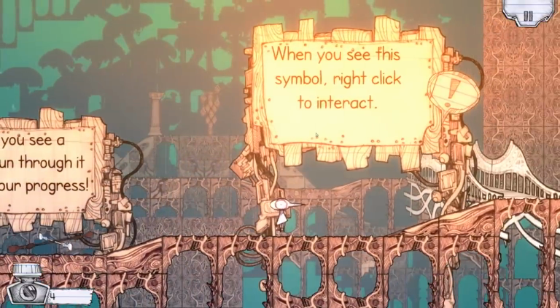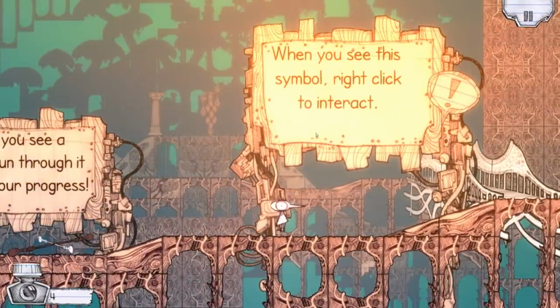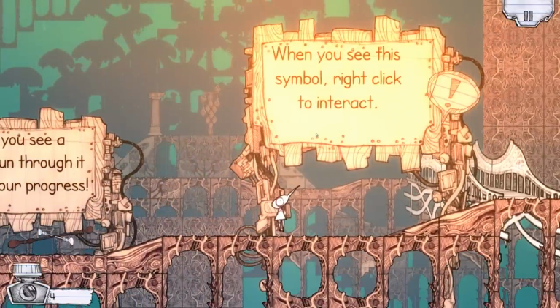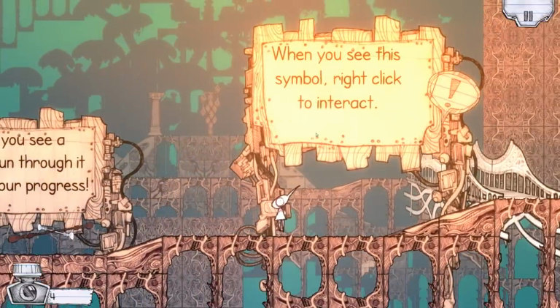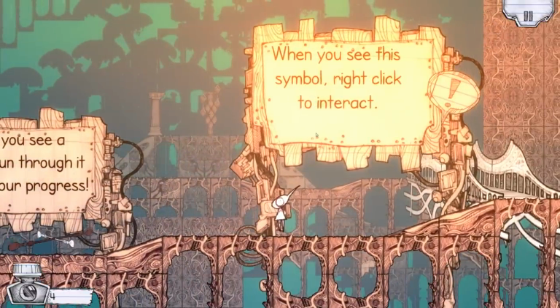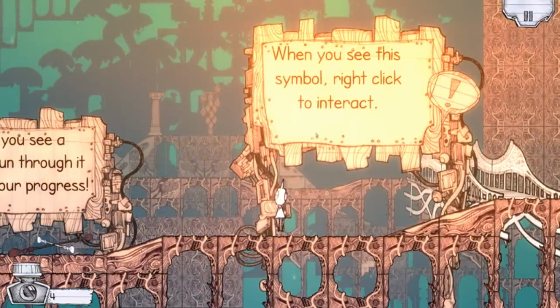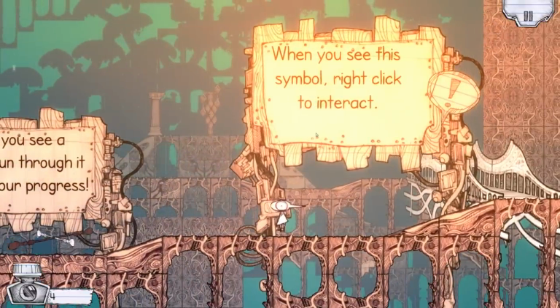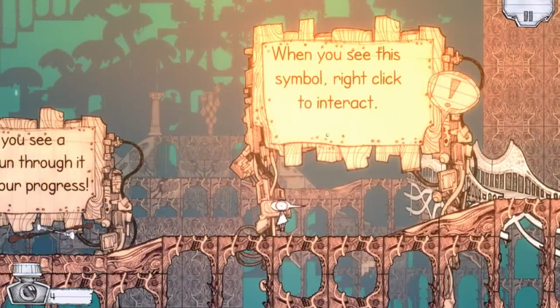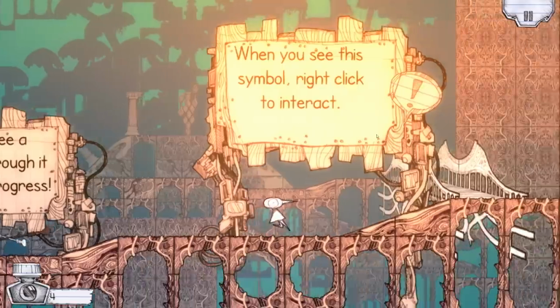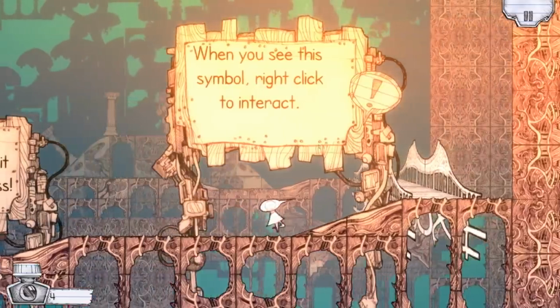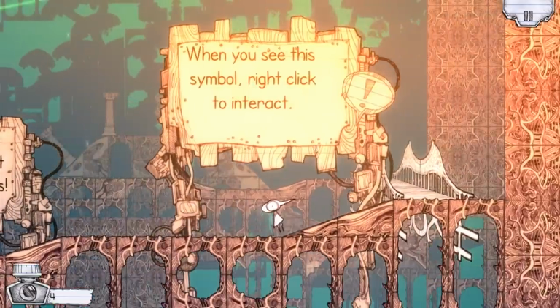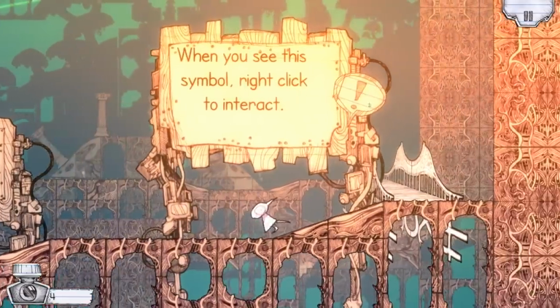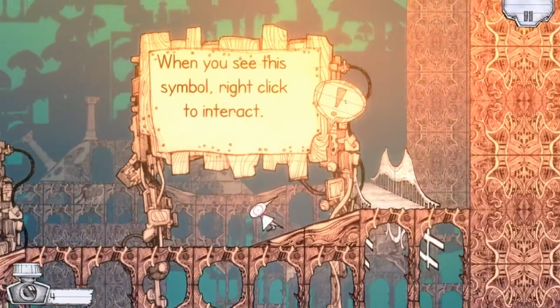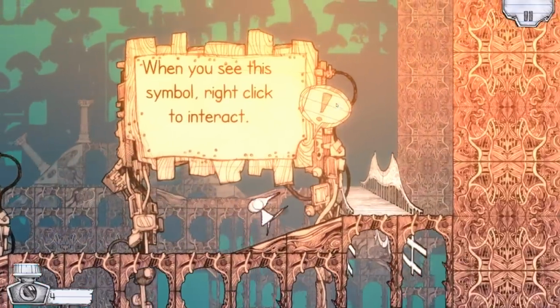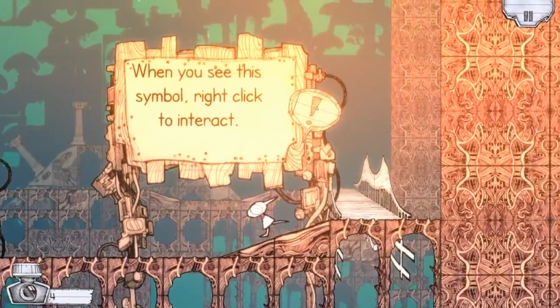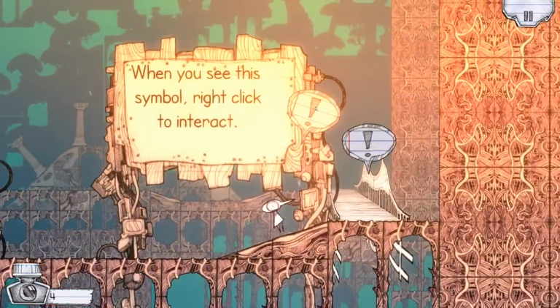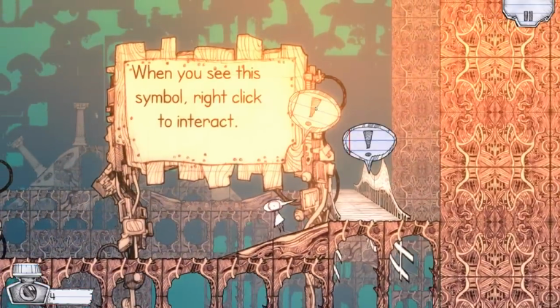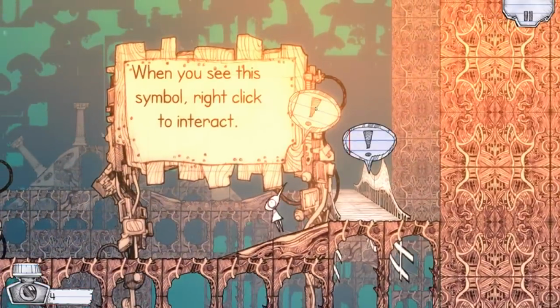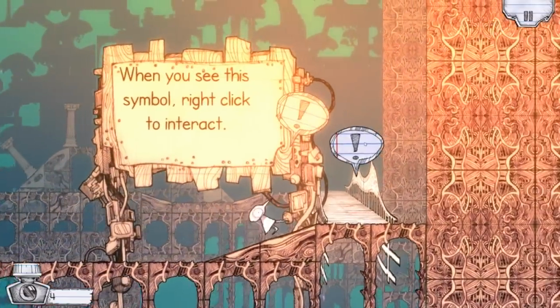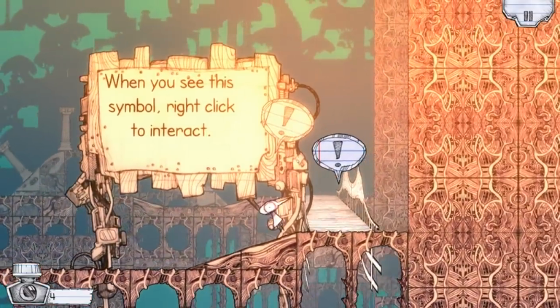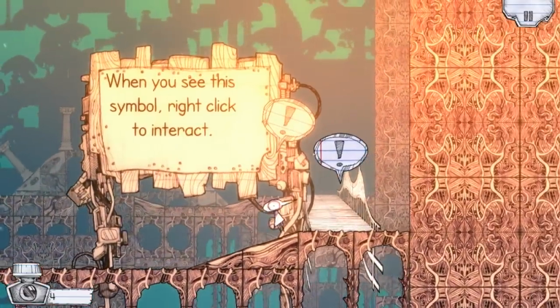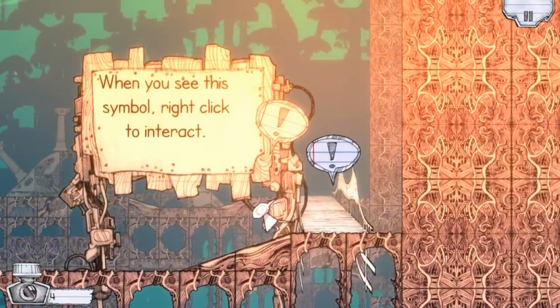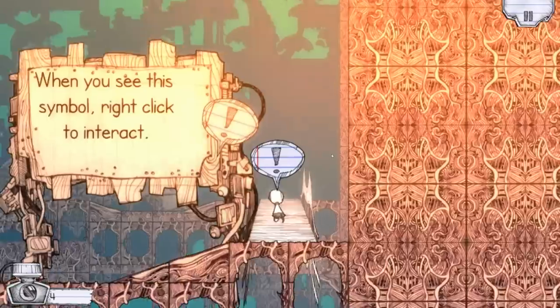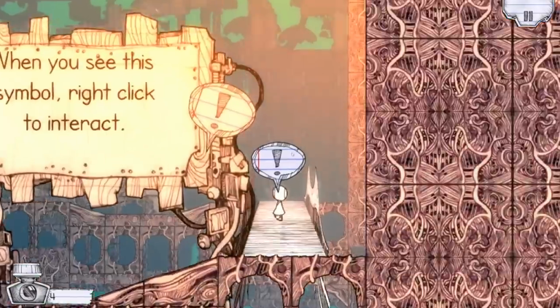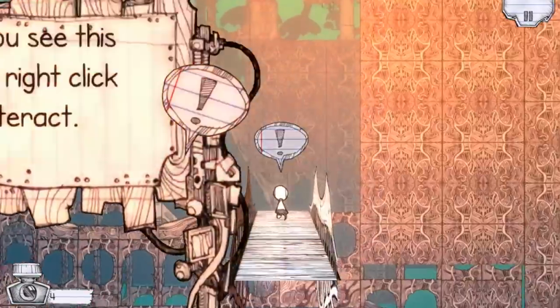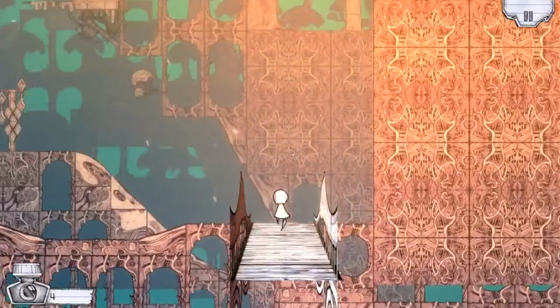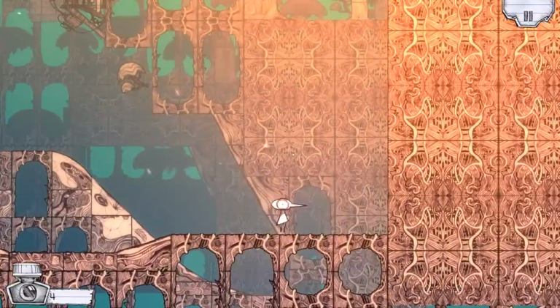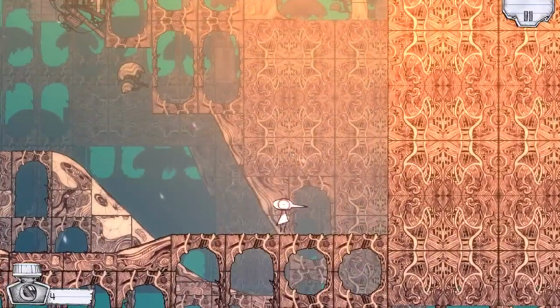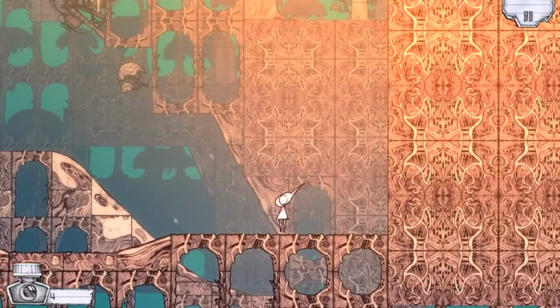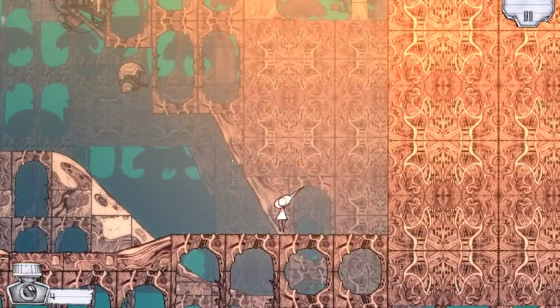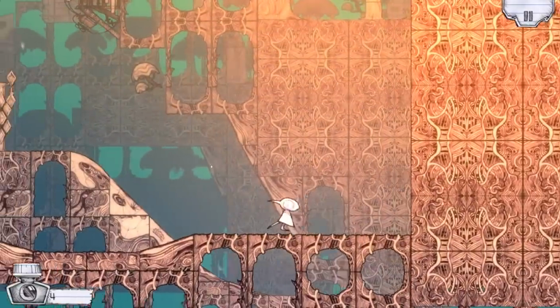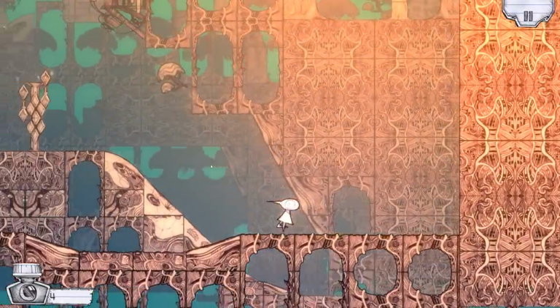Okay, we've done that. When you see this symbol, right click to interact. What symbol? That. Ah, there. Okay.